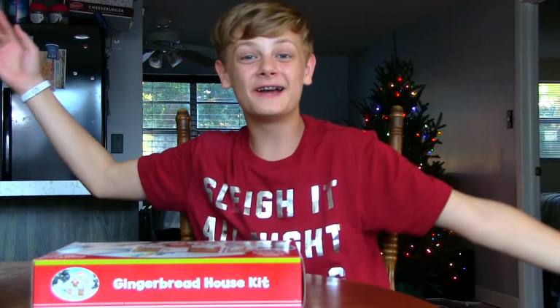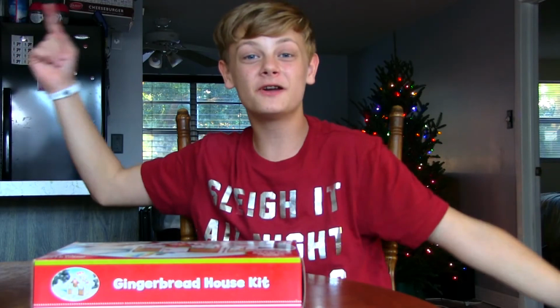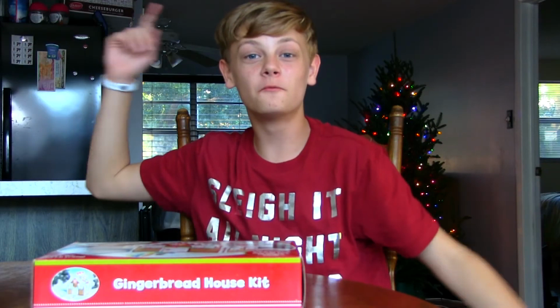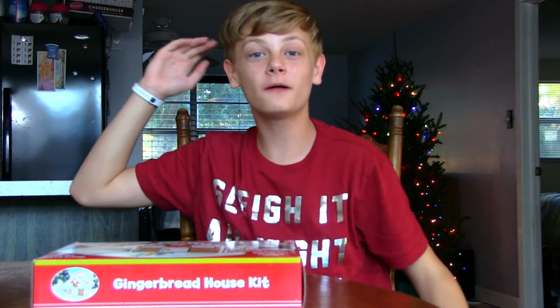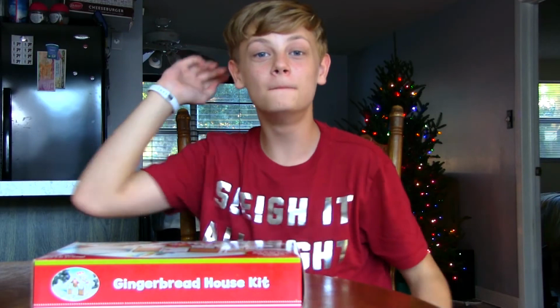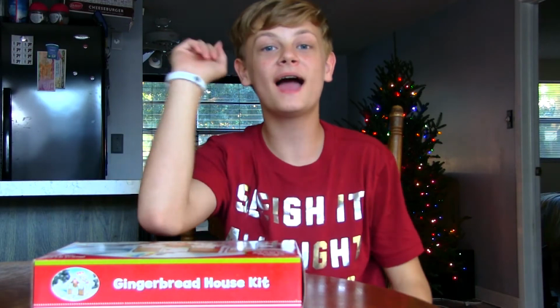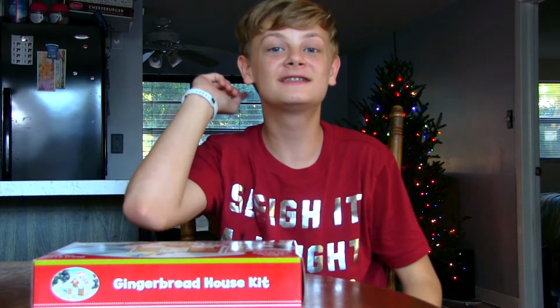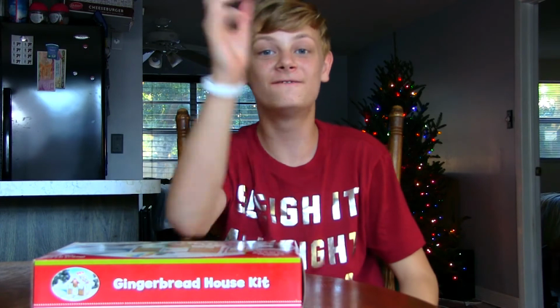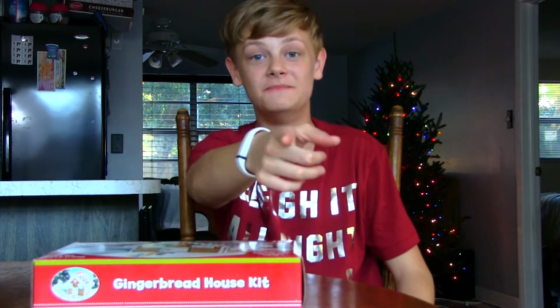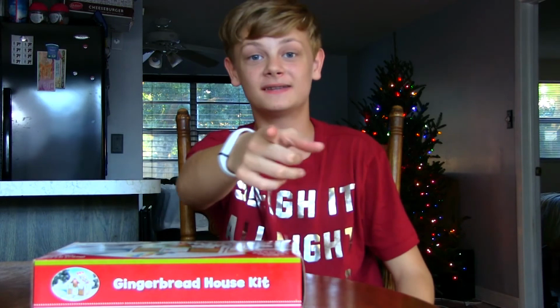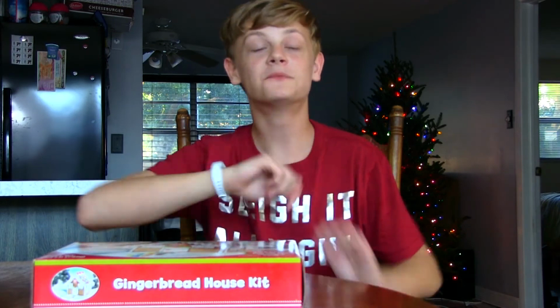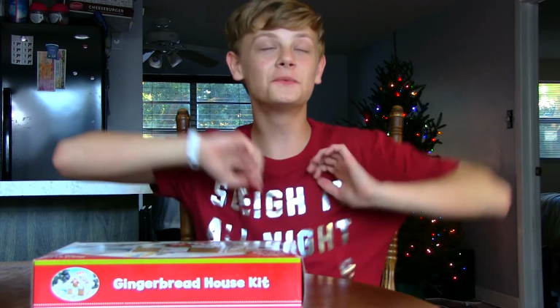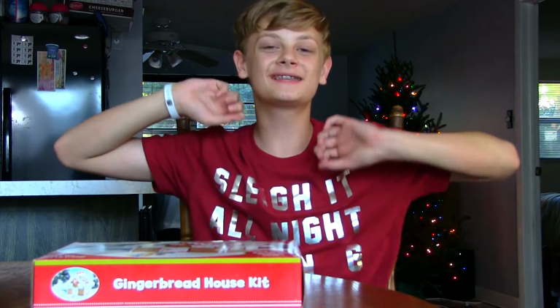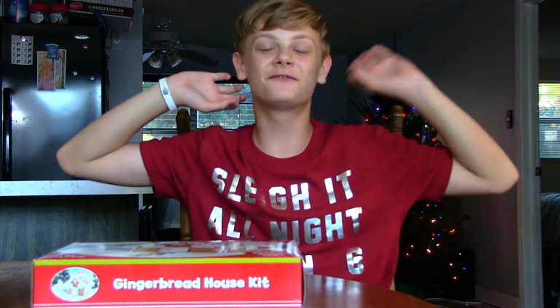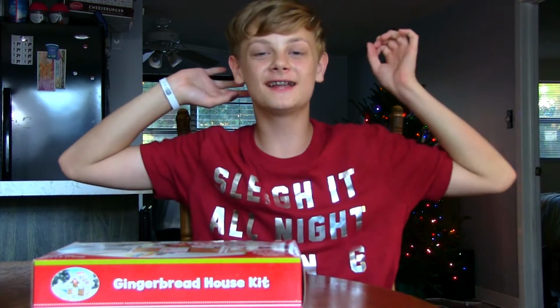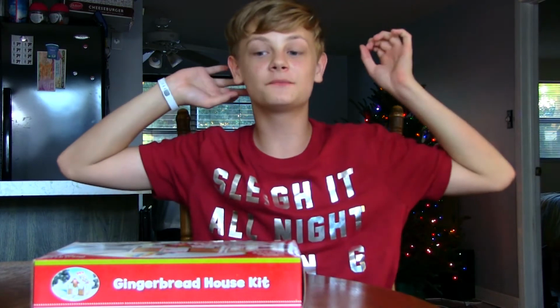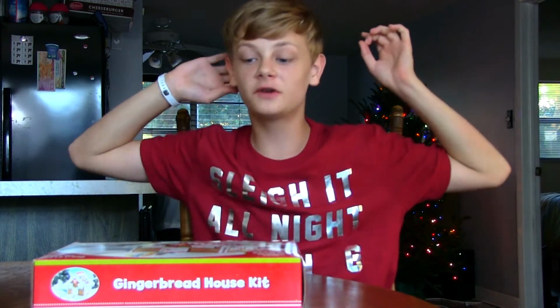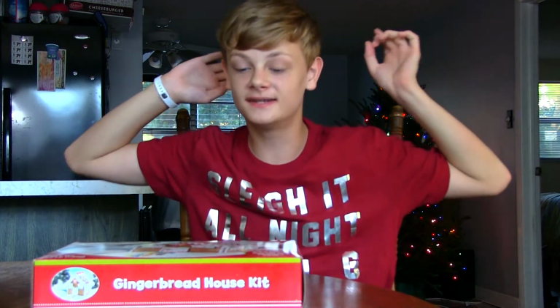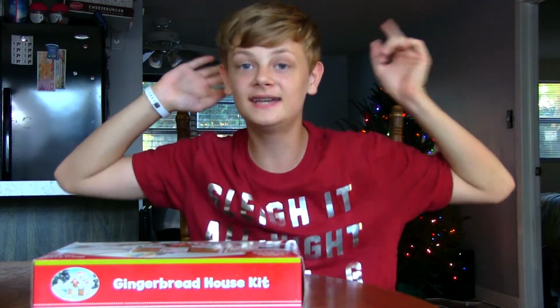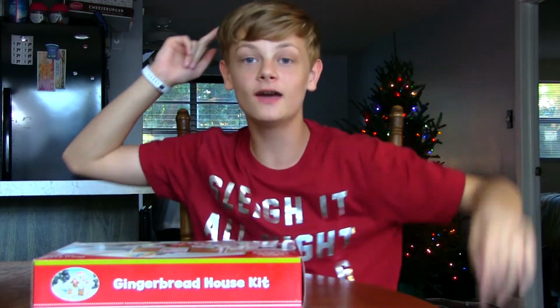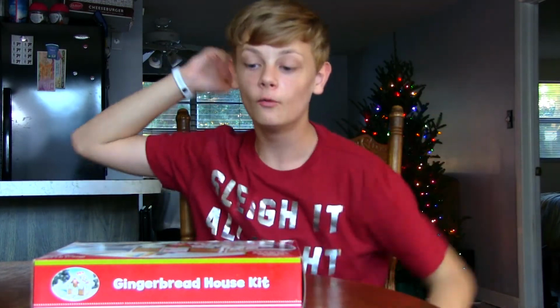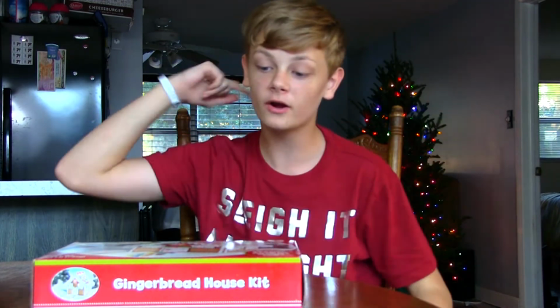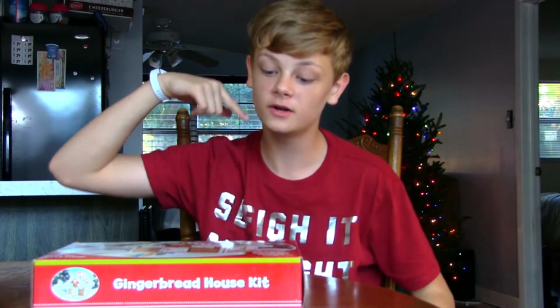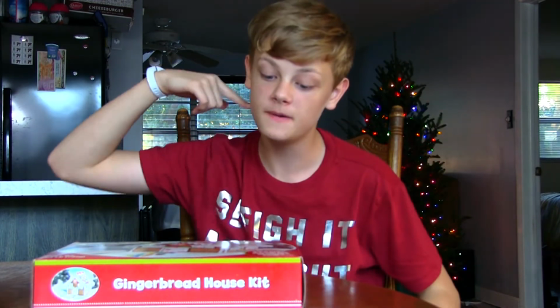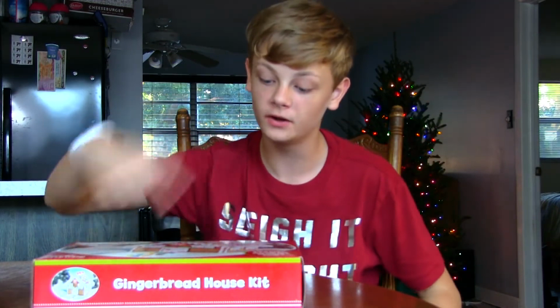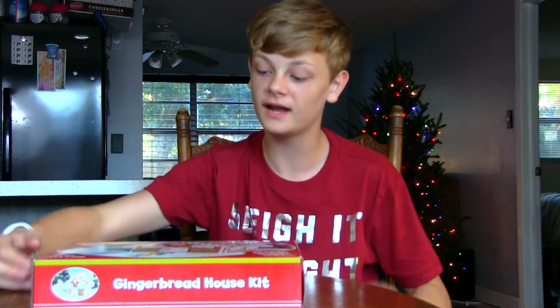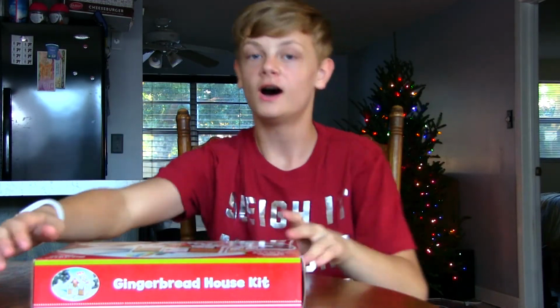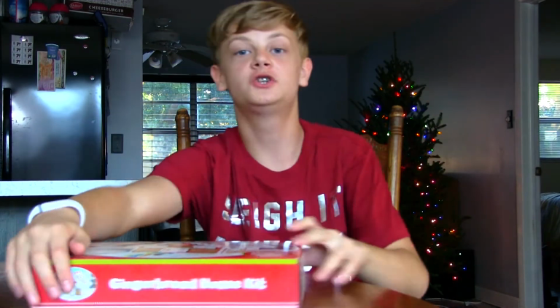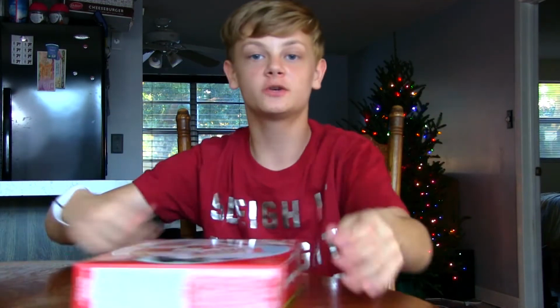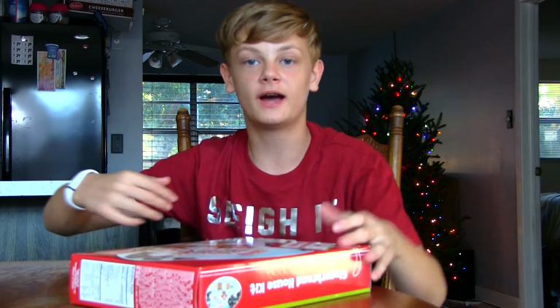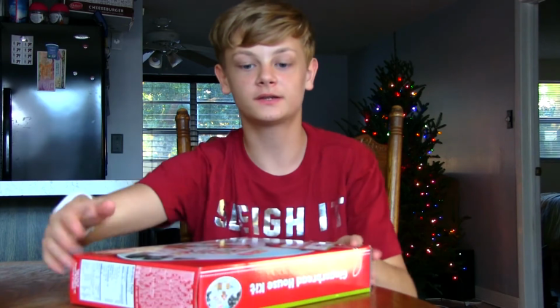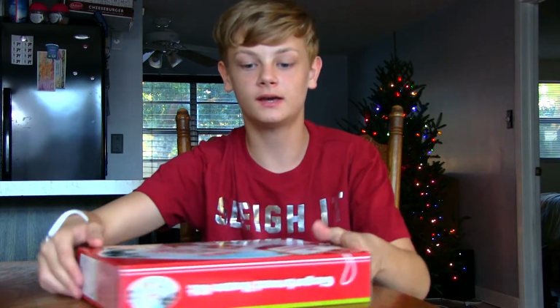What's up guys, it's Random here and welcome back to Vidmas! I'm super excited for today's episode because today we are going to be building a gingerbread house kit.